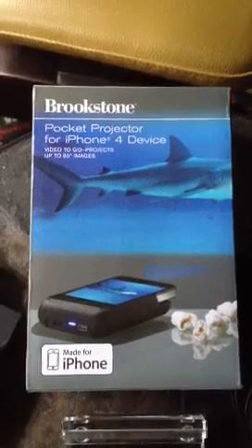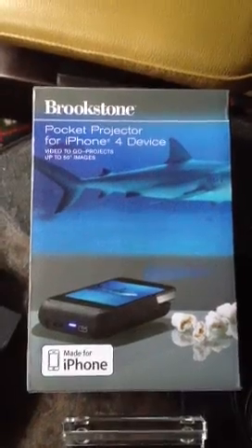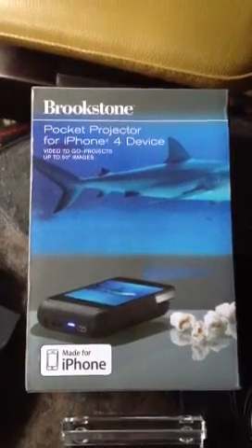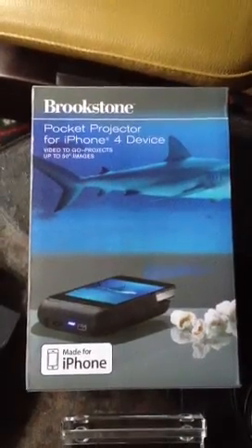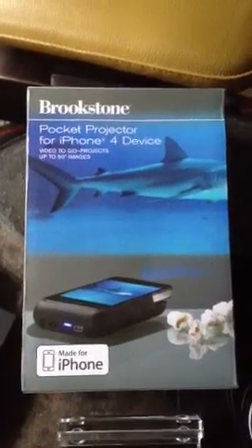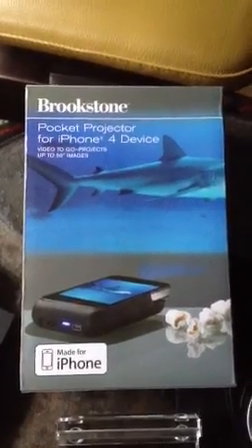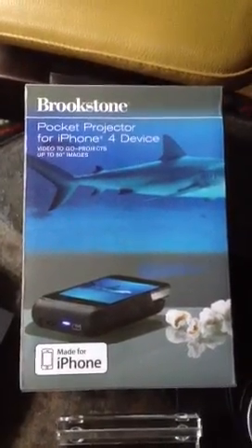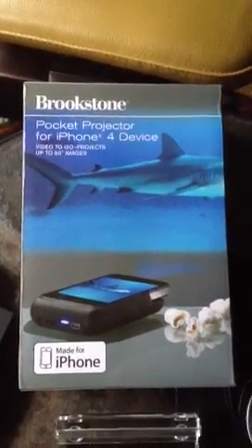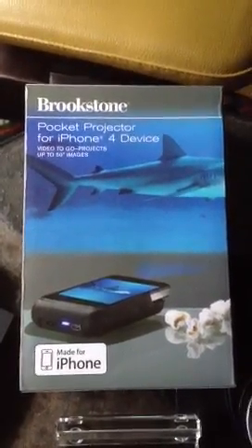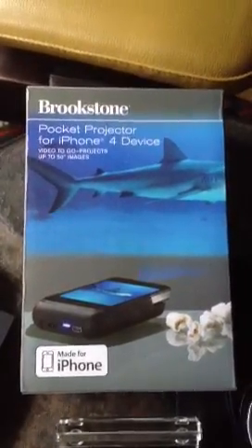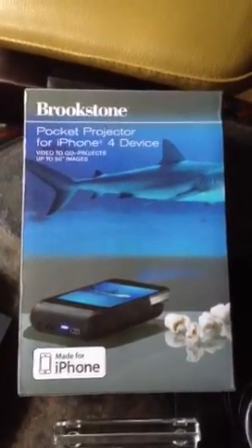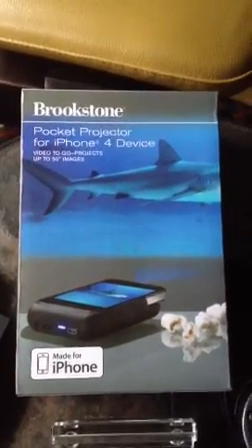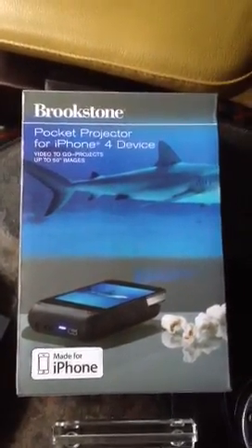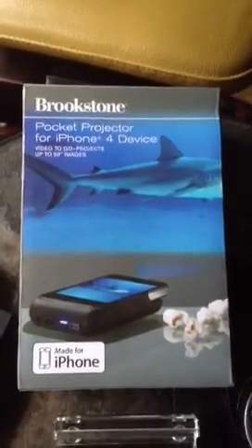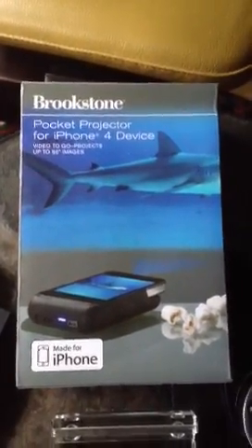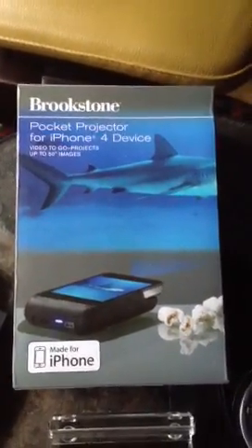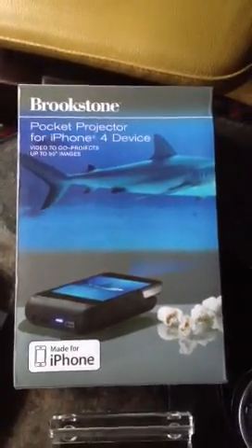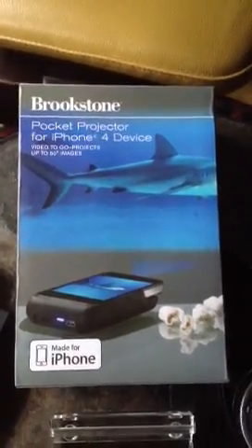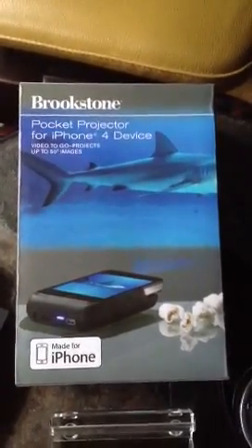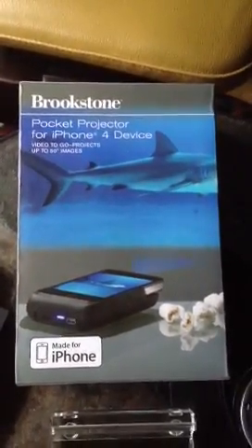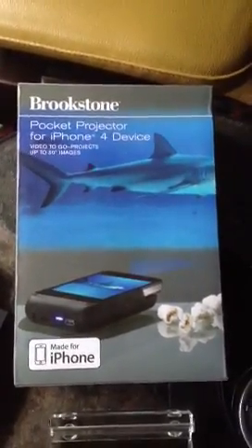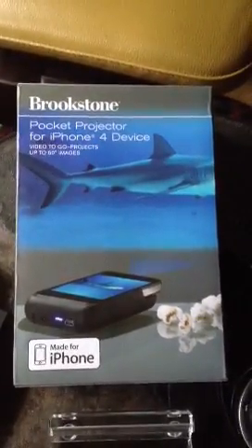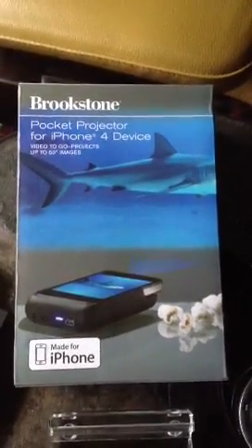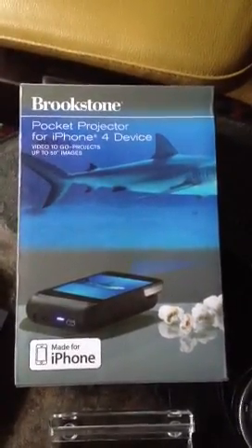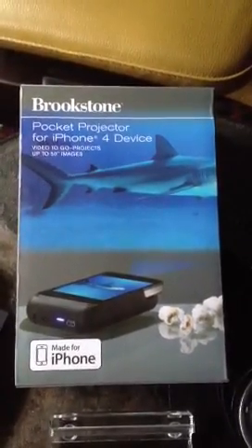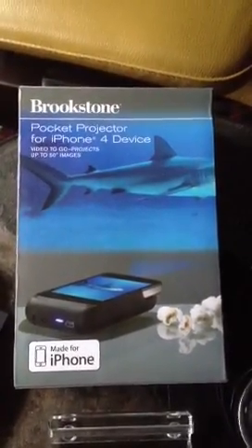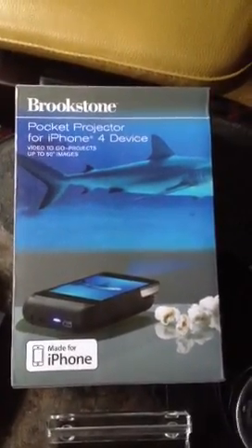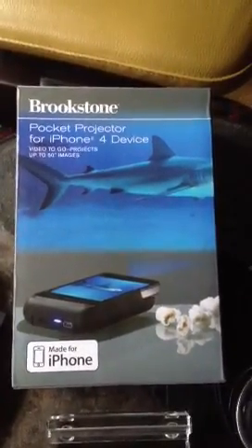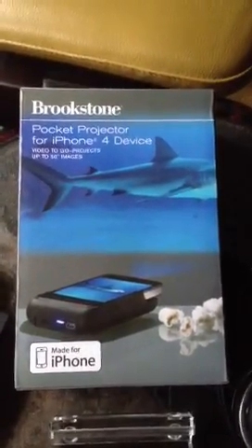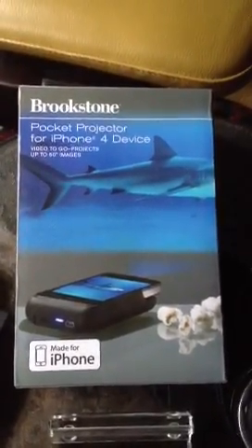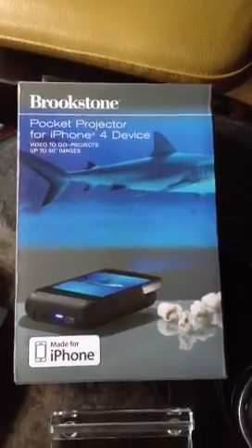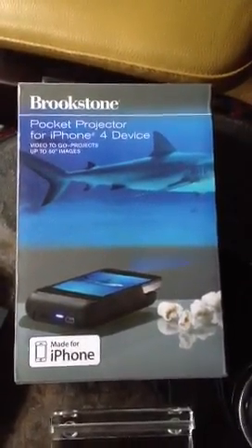Hello, this is Dr. Linda Davis, and today I want to feature the Brookstone Pocket Projector for iPhone 4 and iPhone 4S.